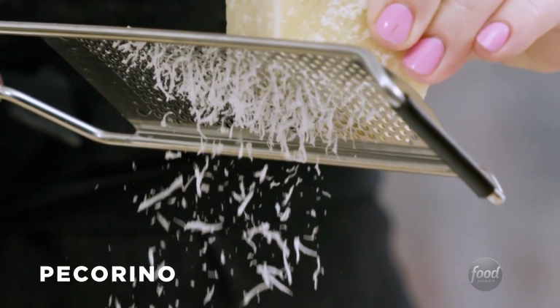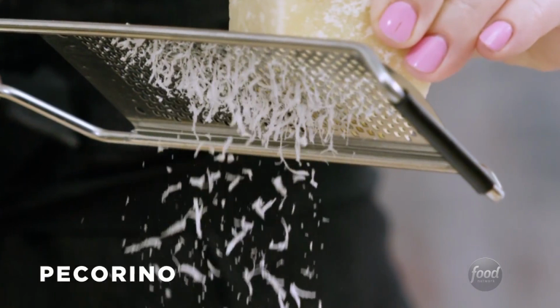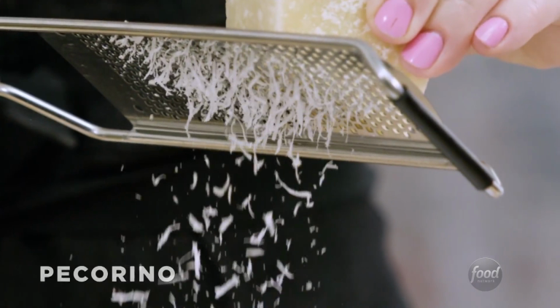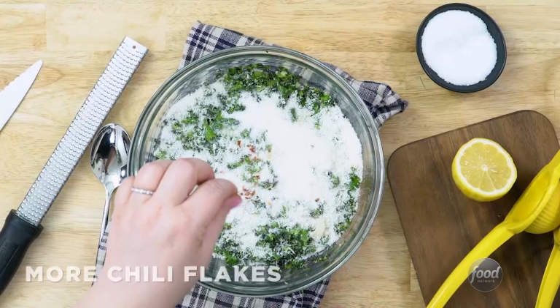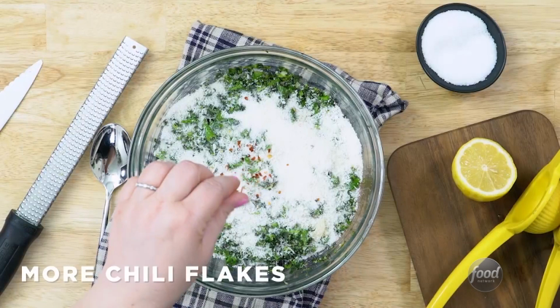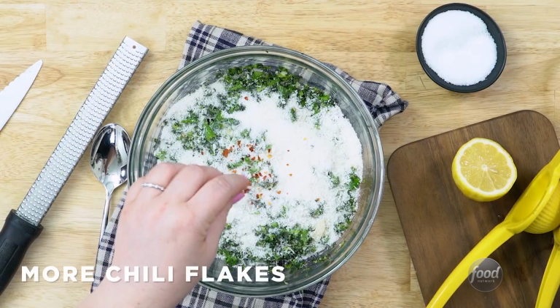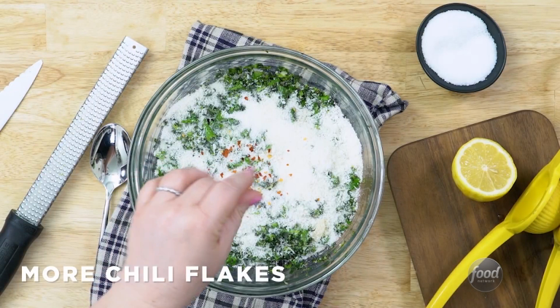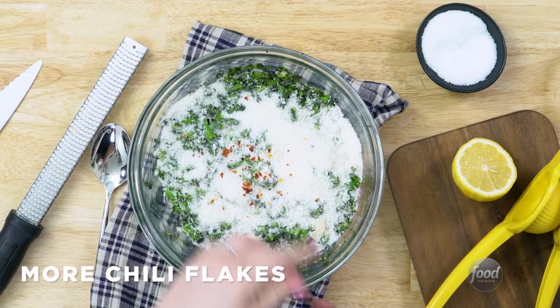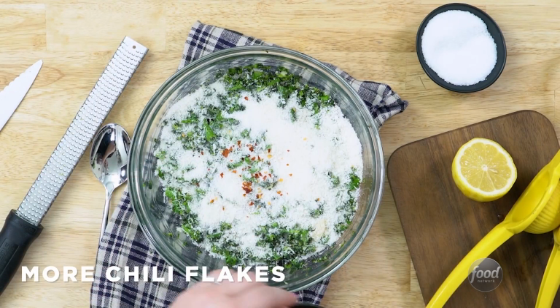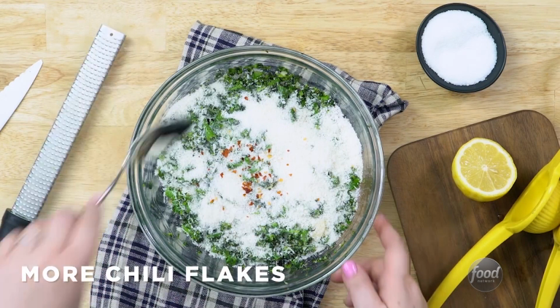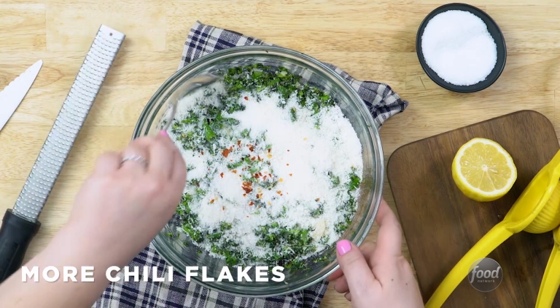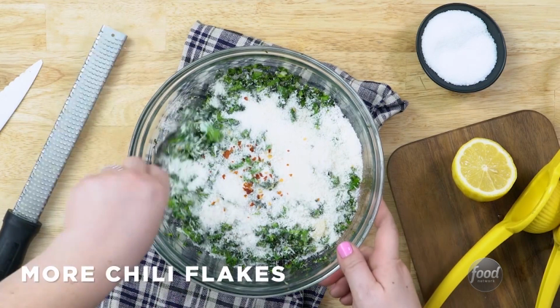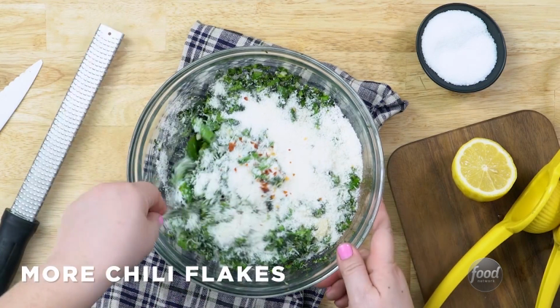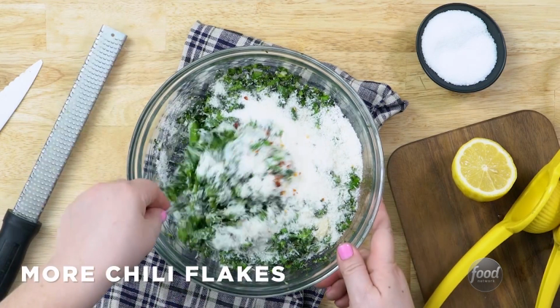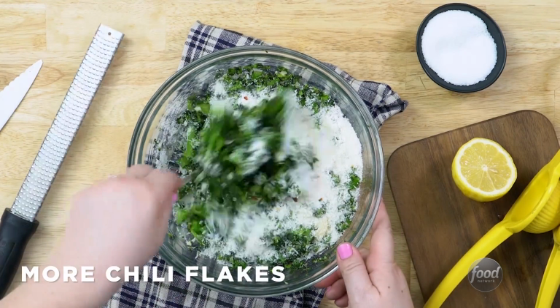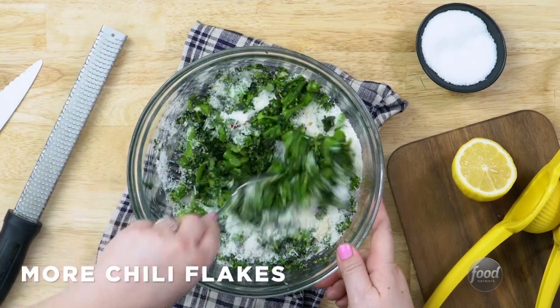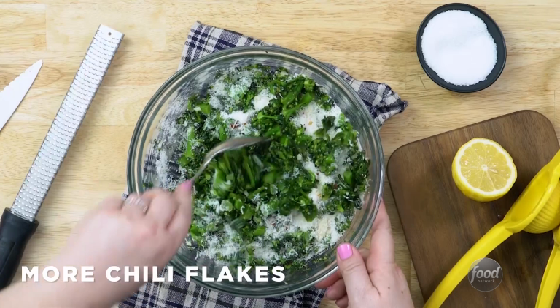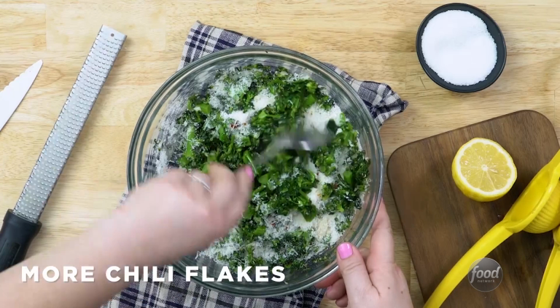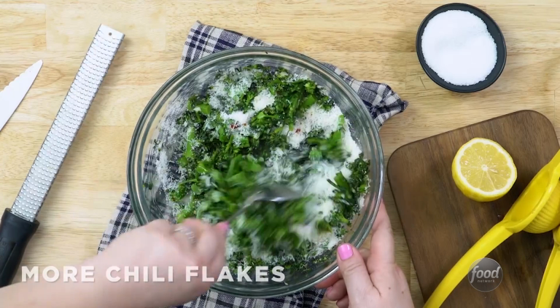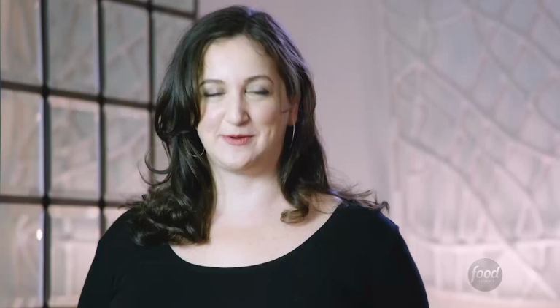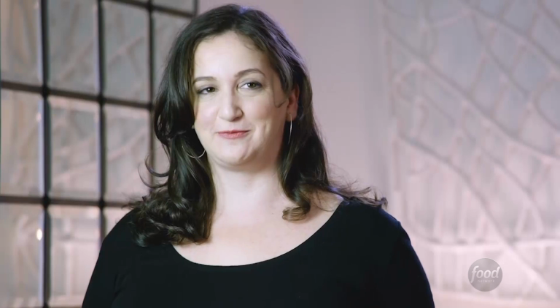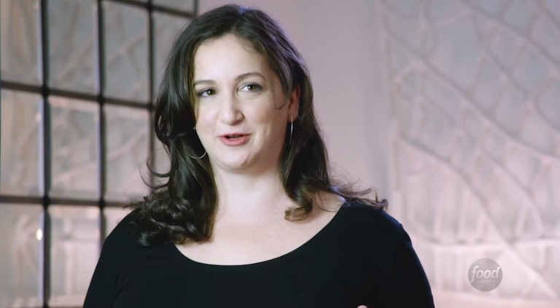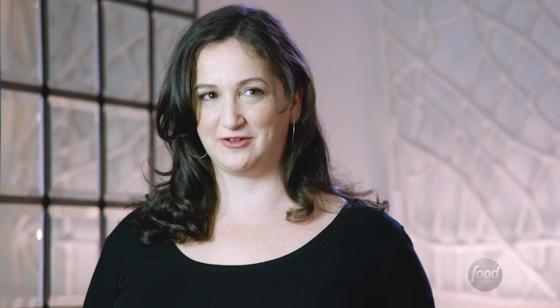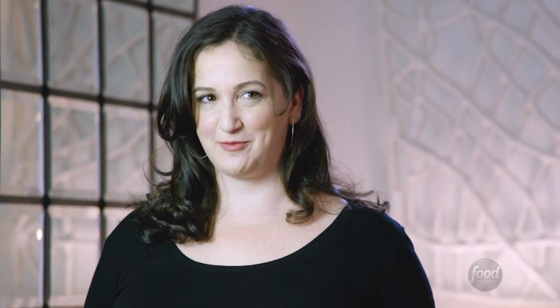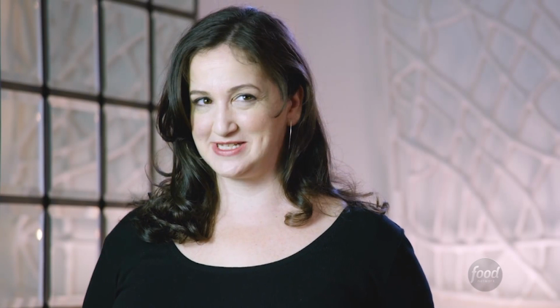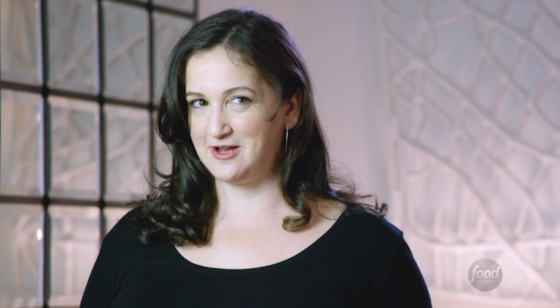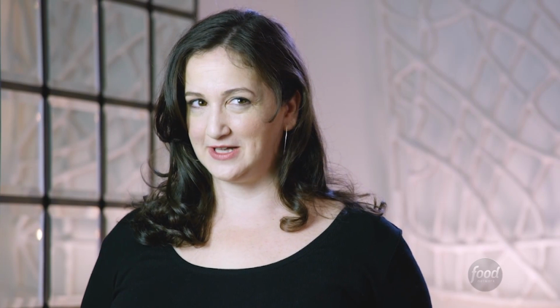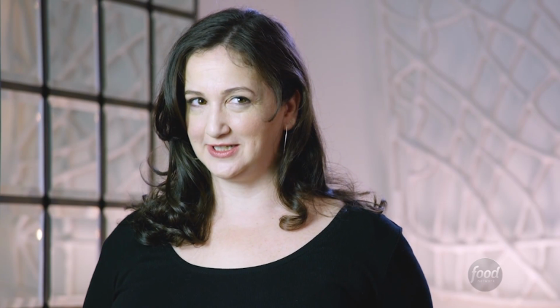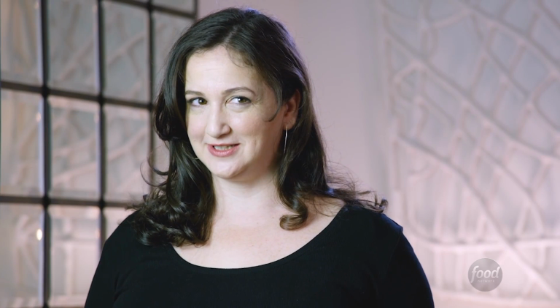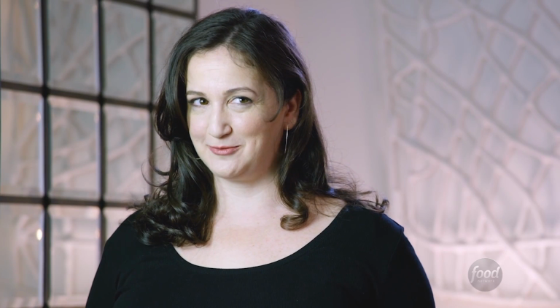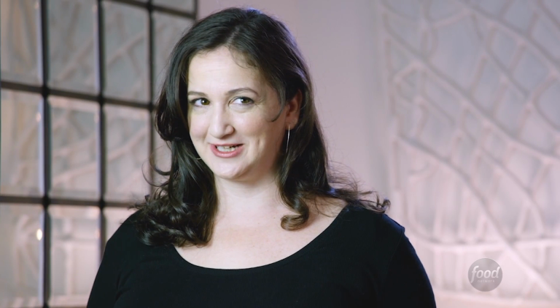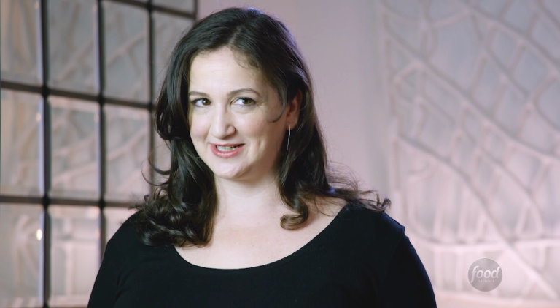I add just a little bit of red pepper flakes here because I'm cooking for kids, but if I'm cooking for myself I like a lot more kick.